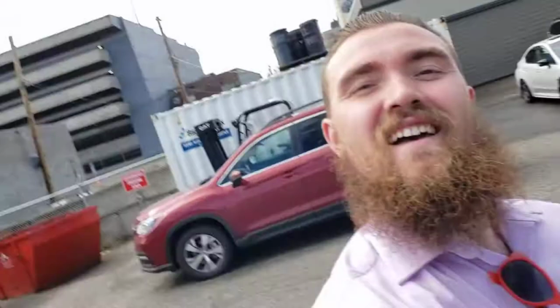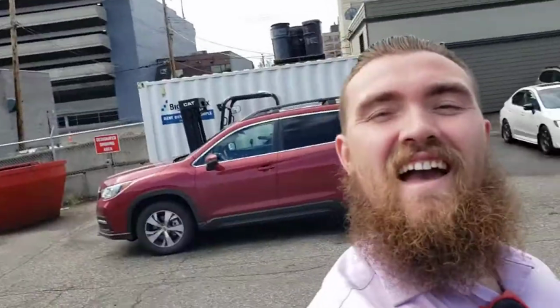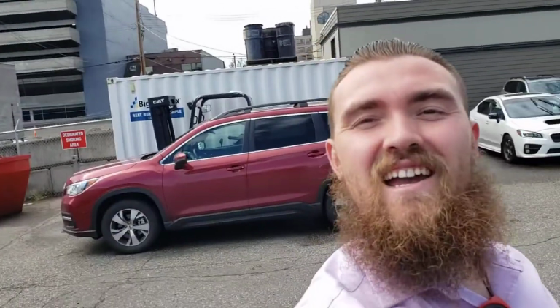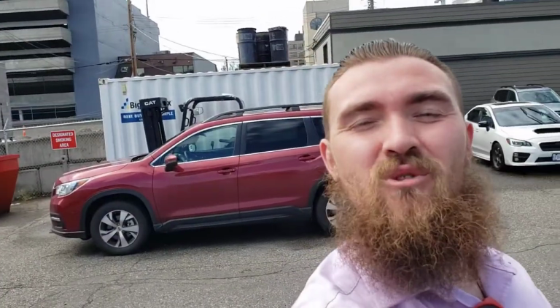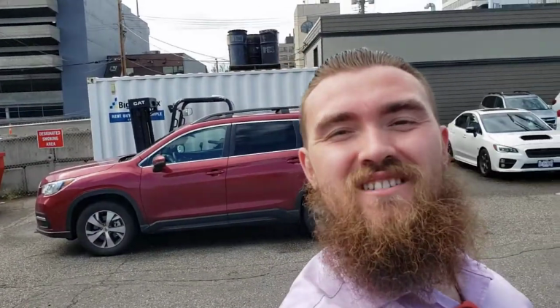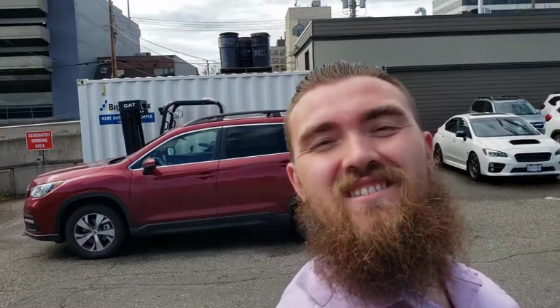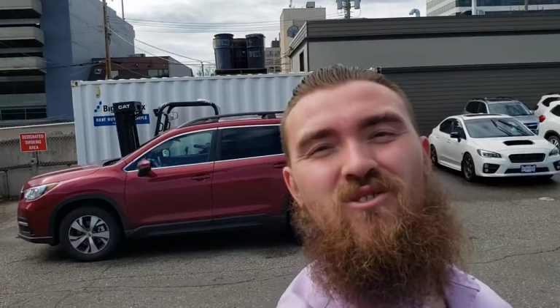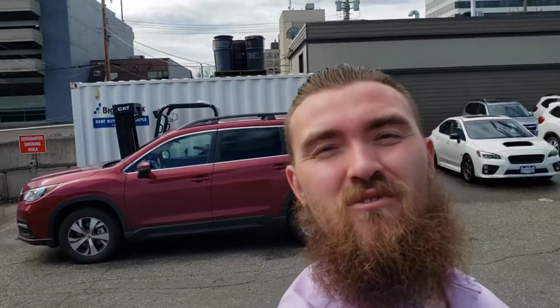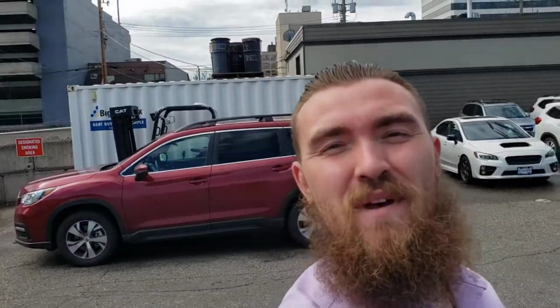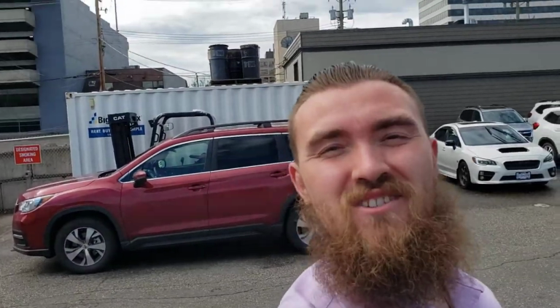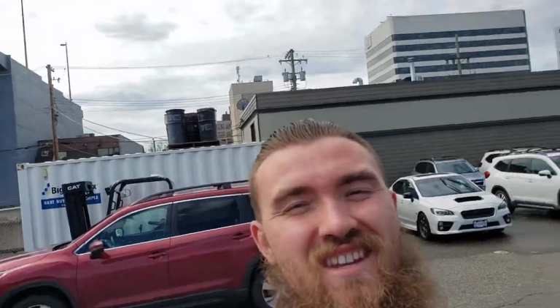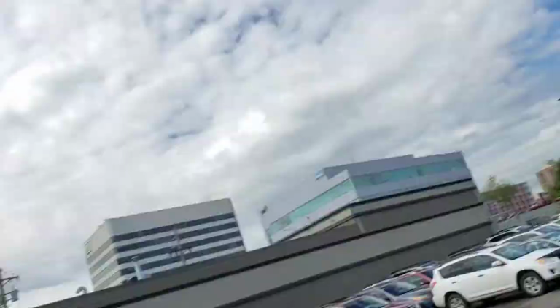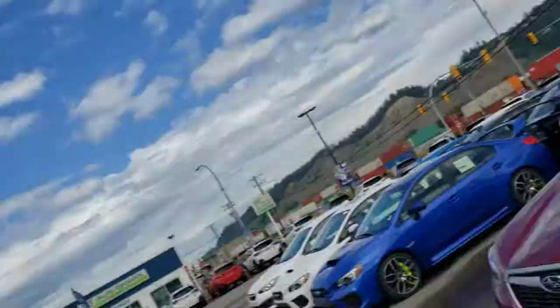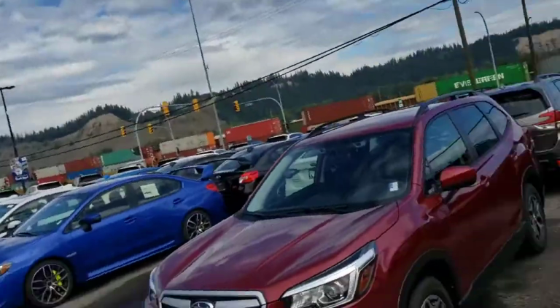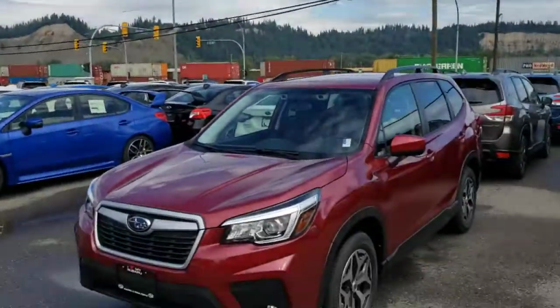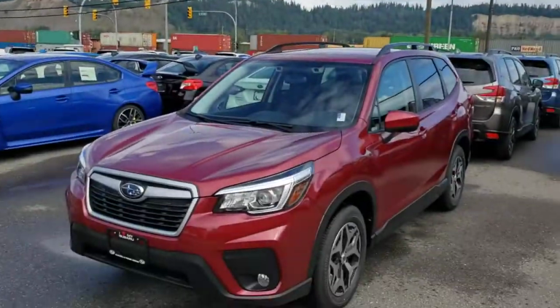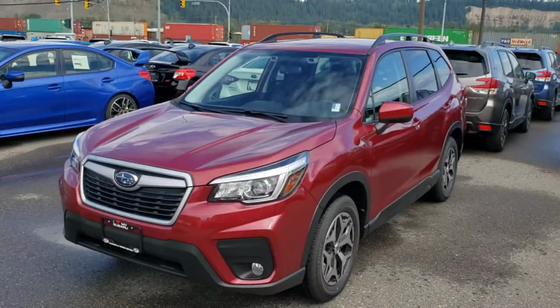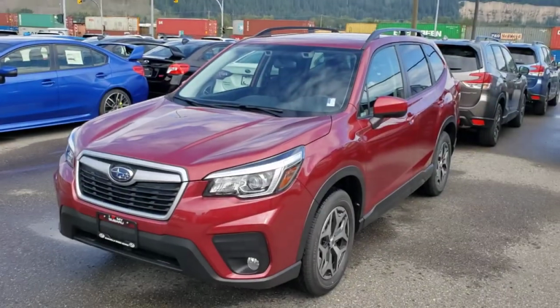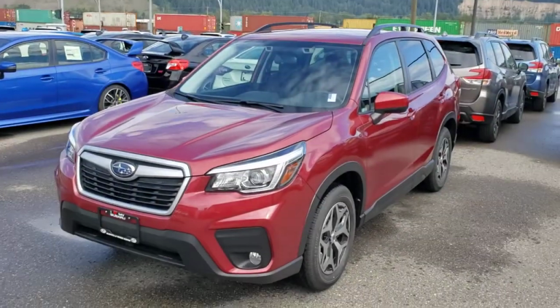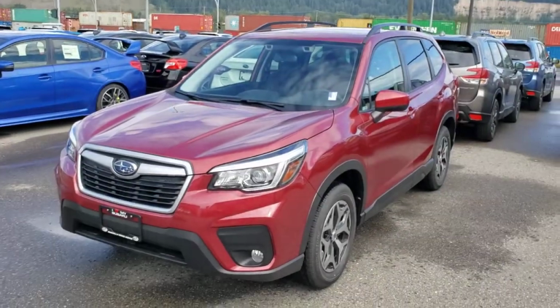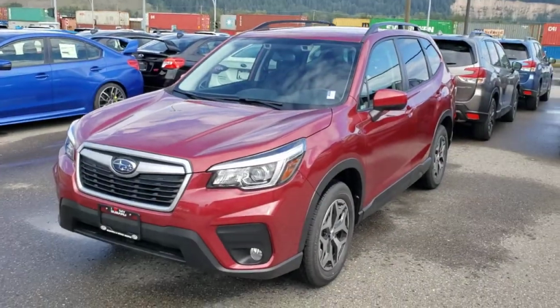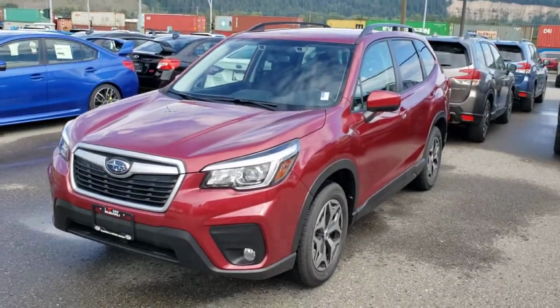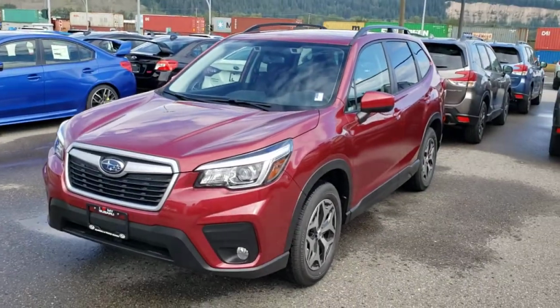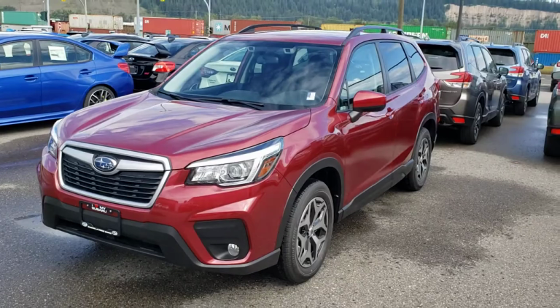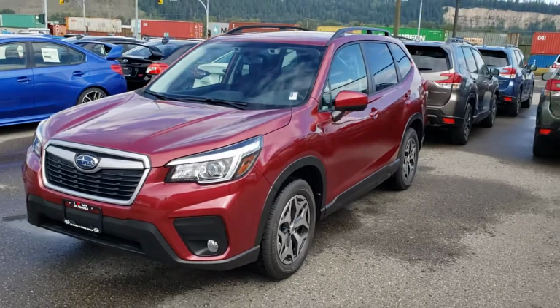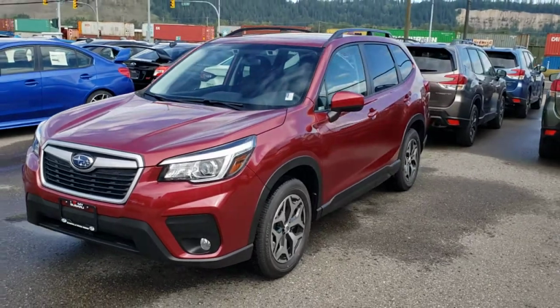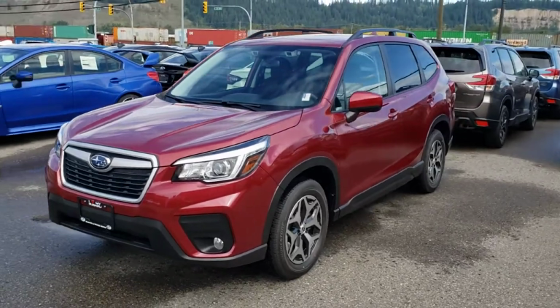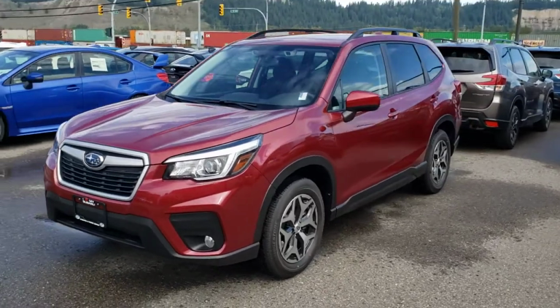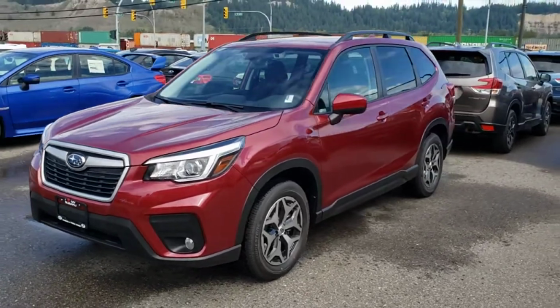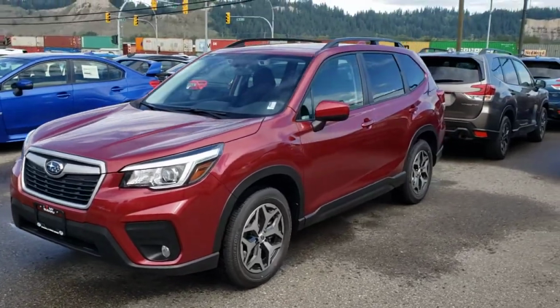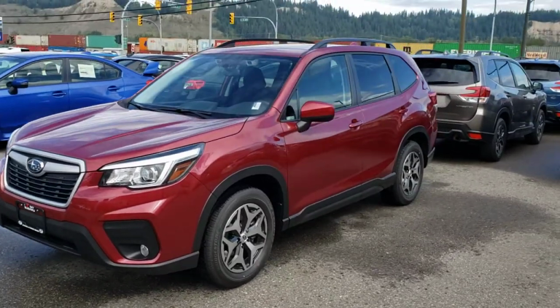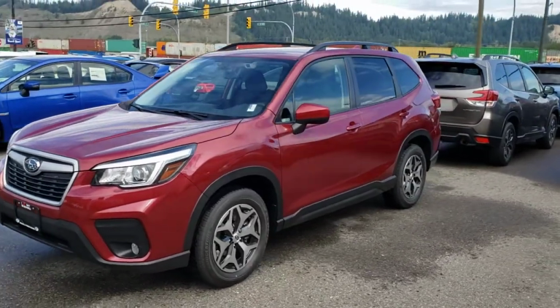Hey everyone, Tyson the Subaru Specialist here. This is our 2020 Subaru Forester Convenience.